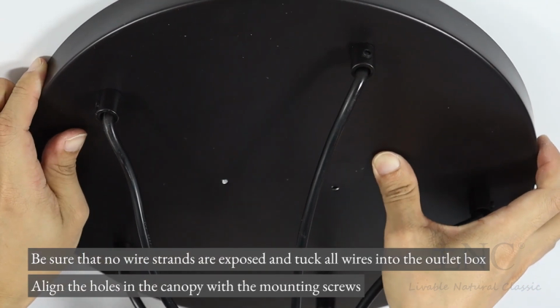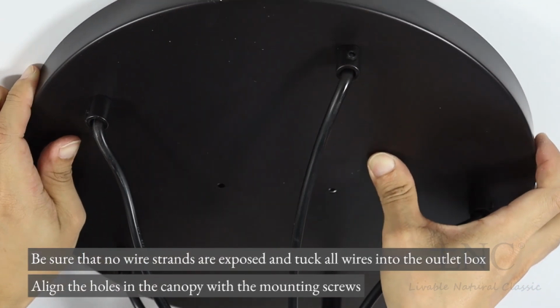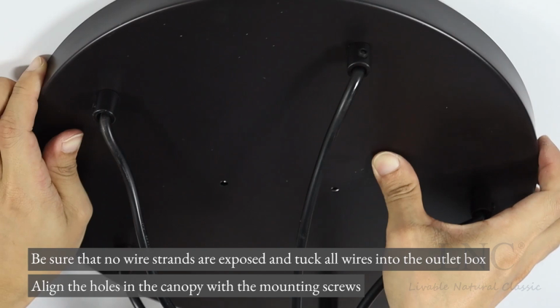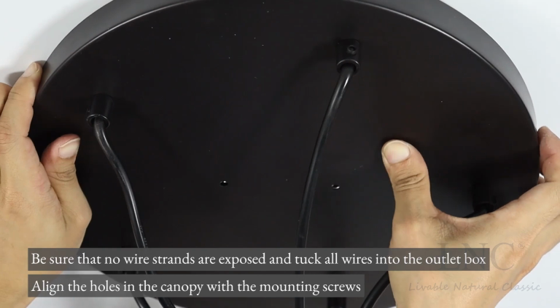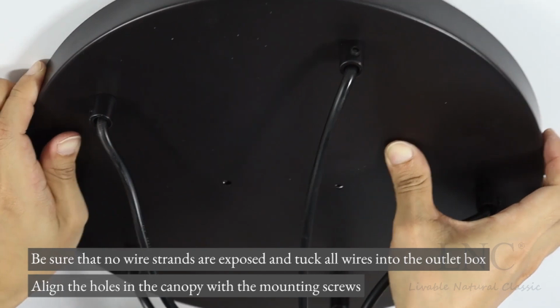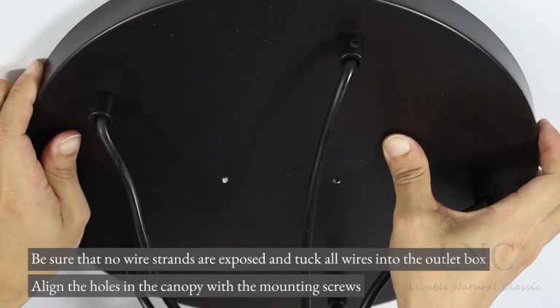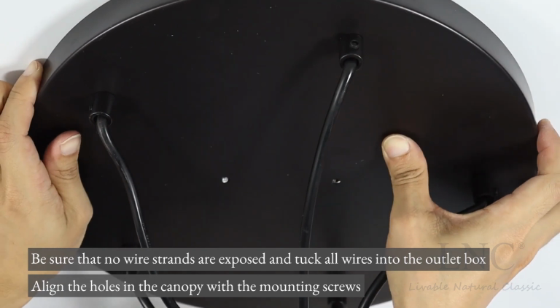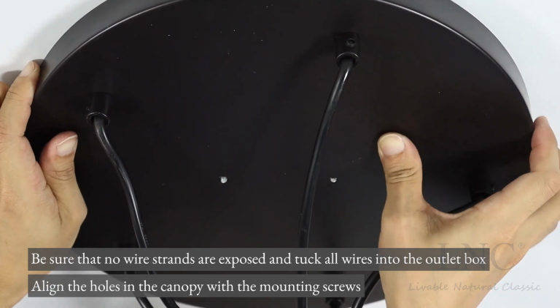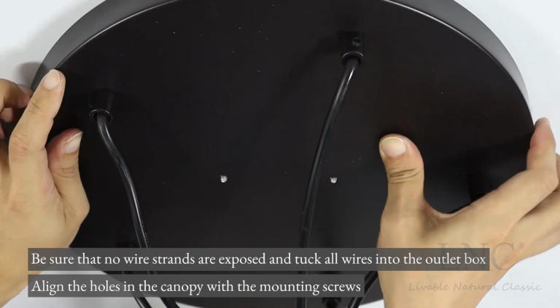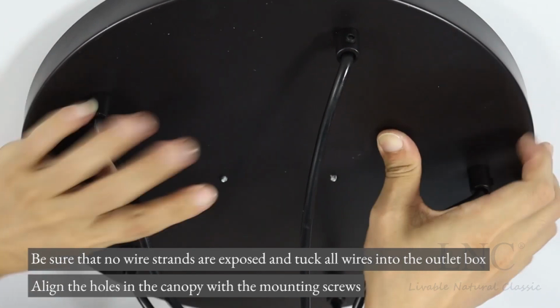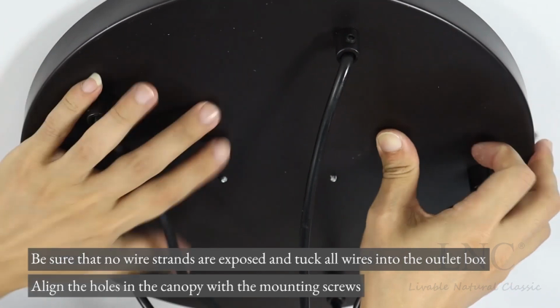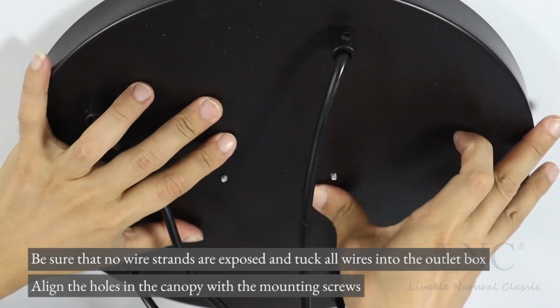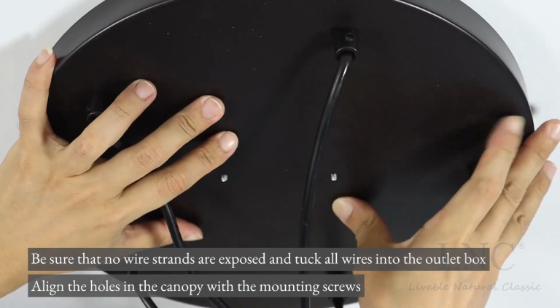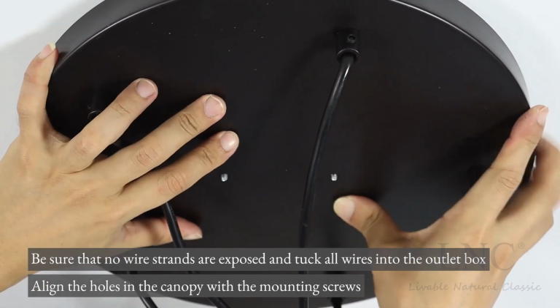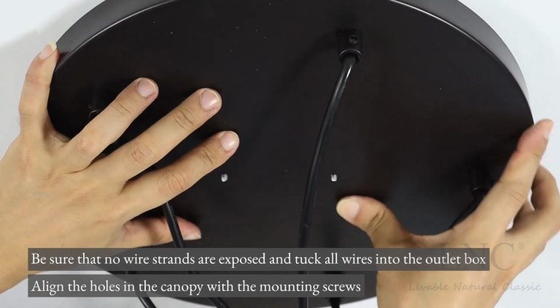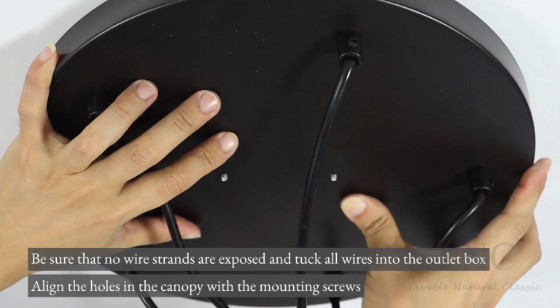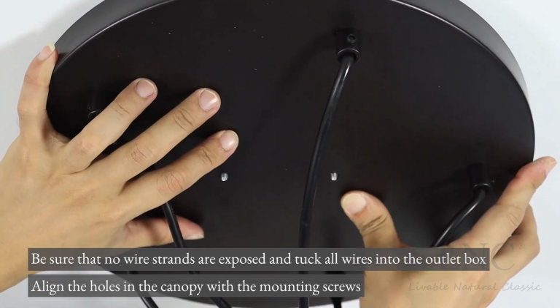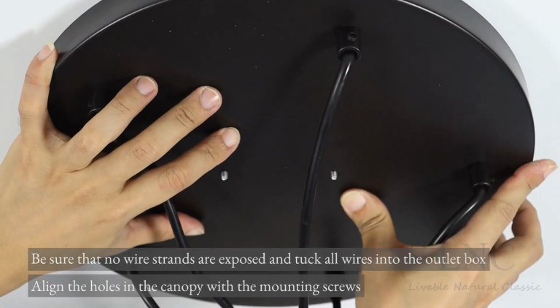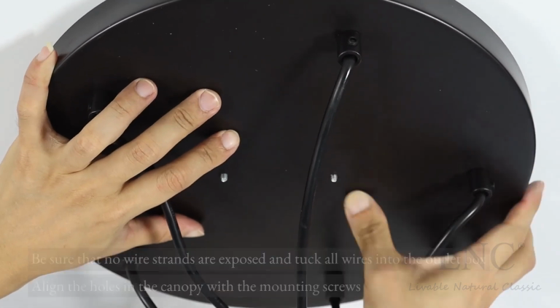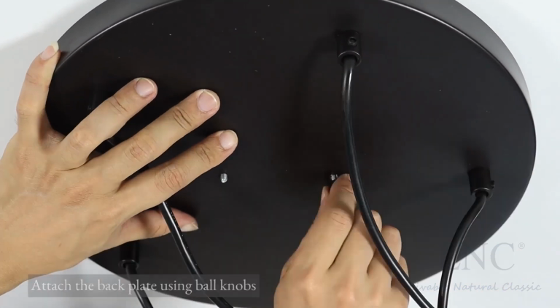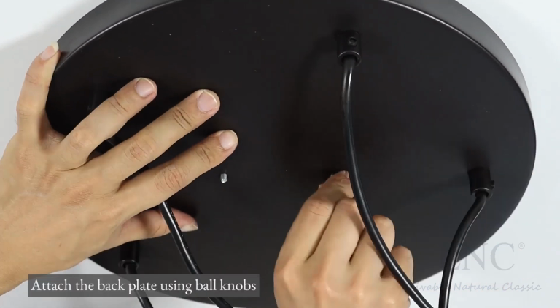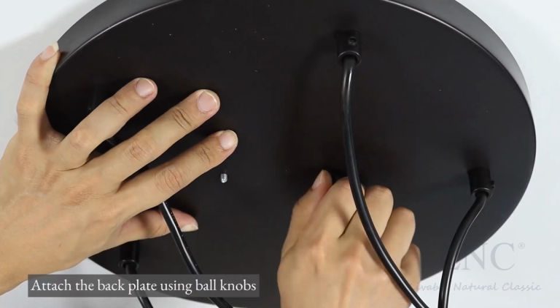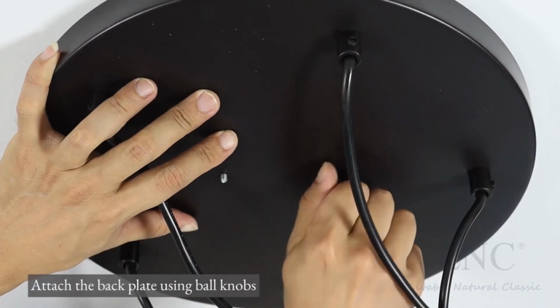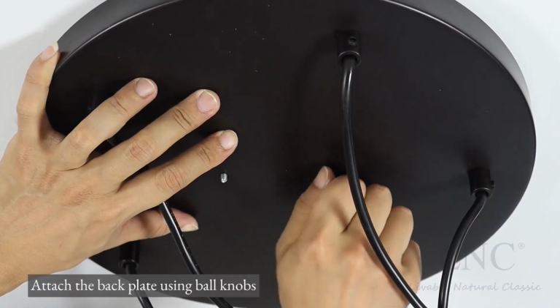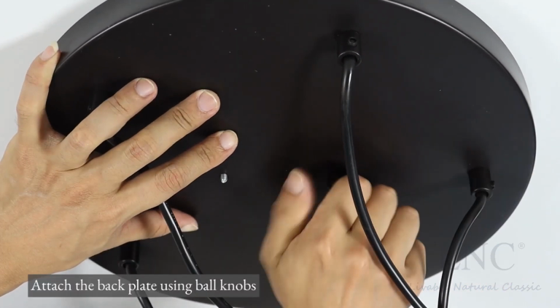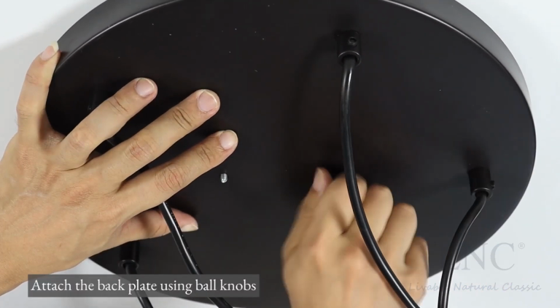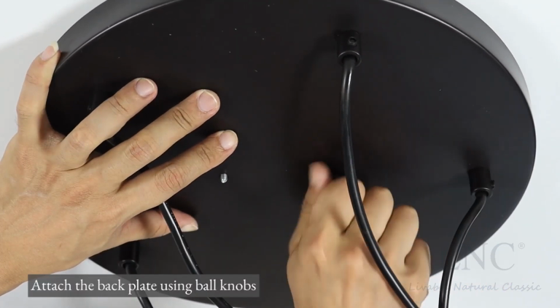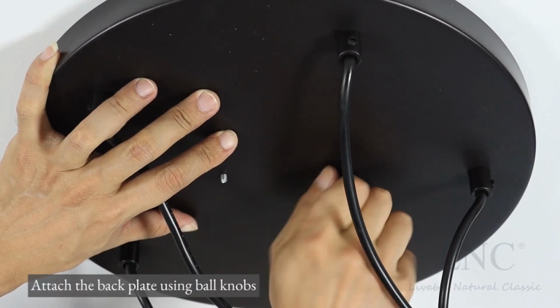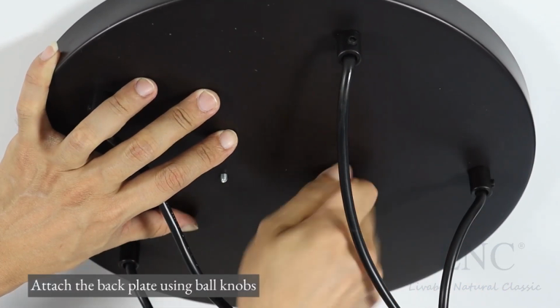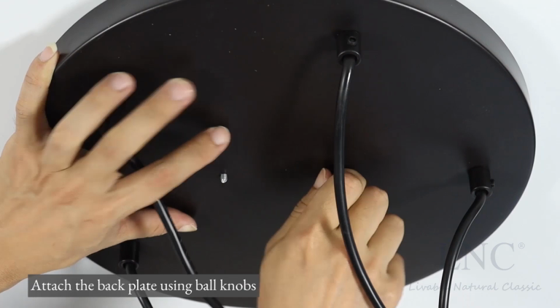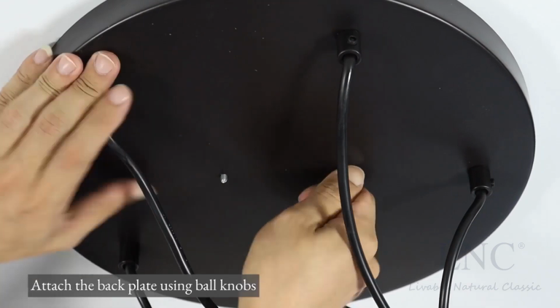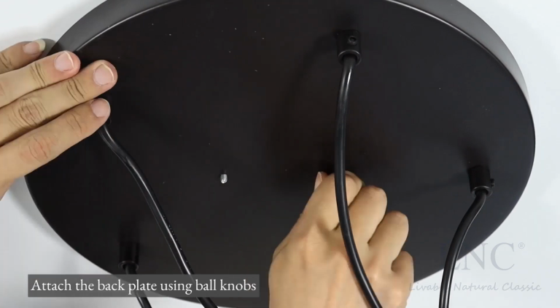Align the holes in the canopy with the mounting screws. Attach the back plate using ball knobs.